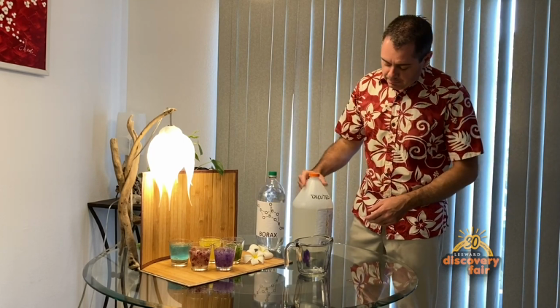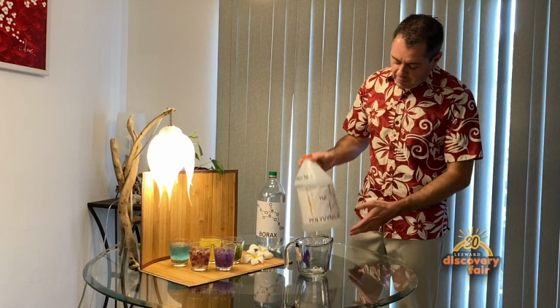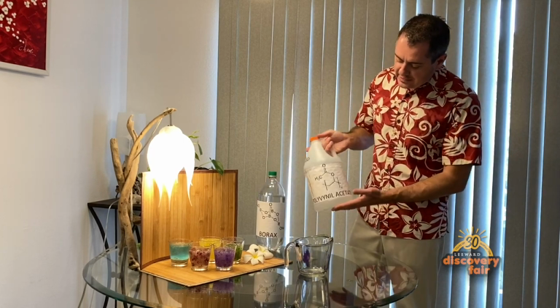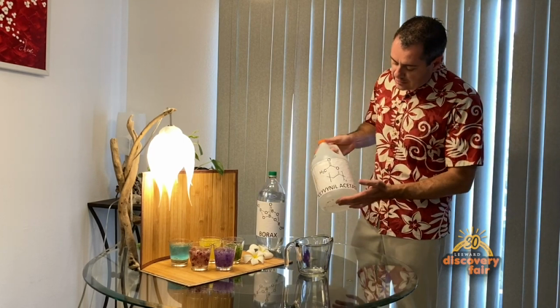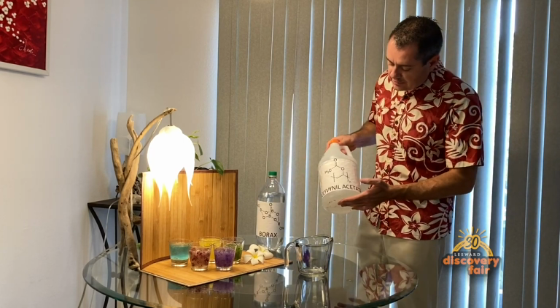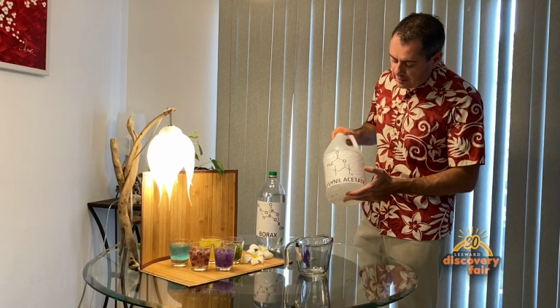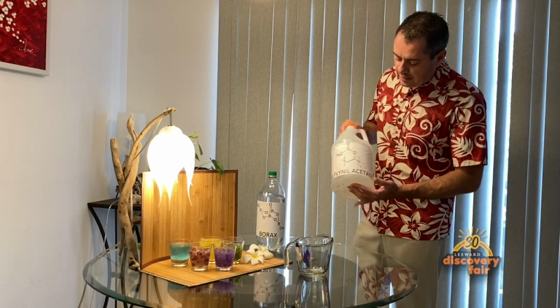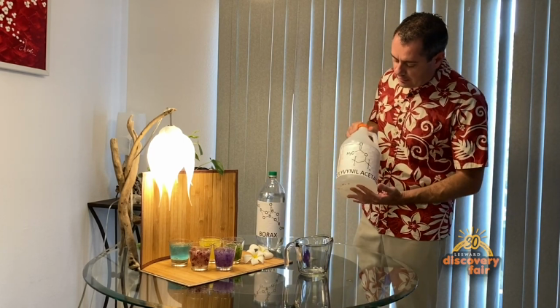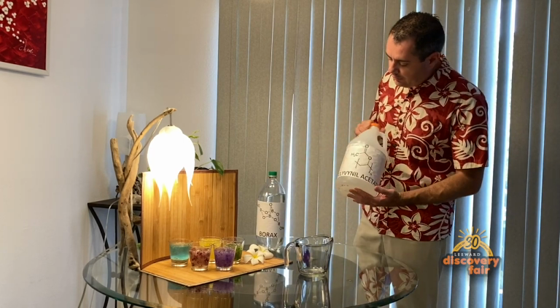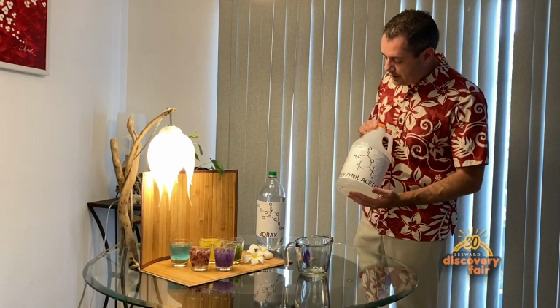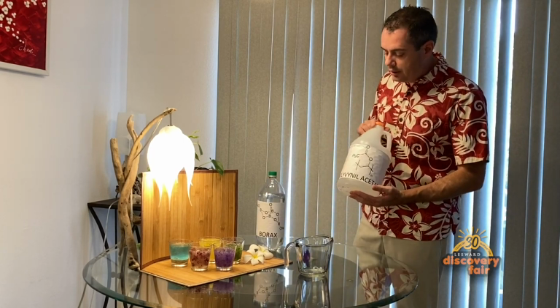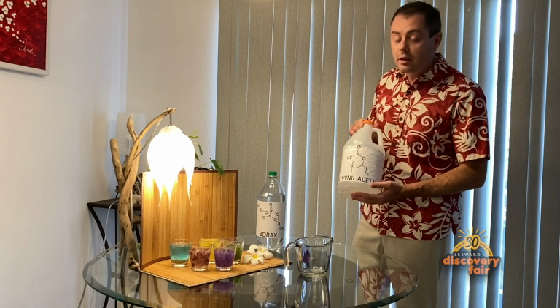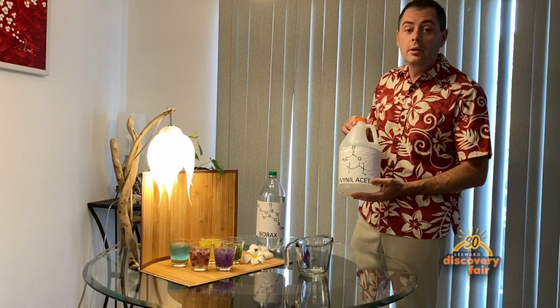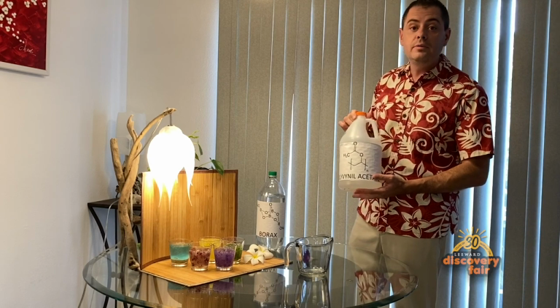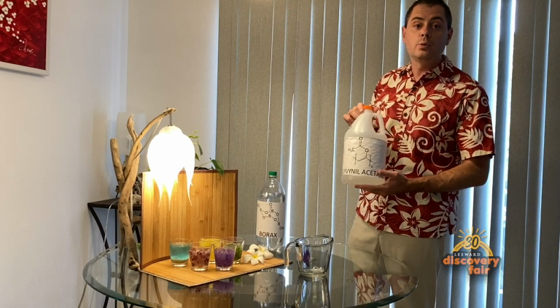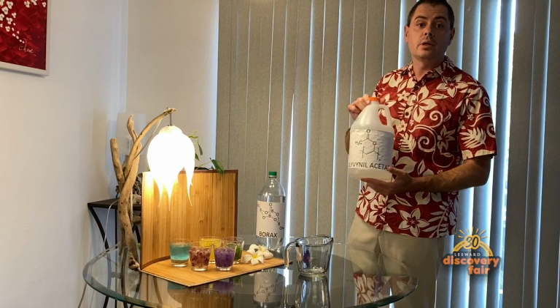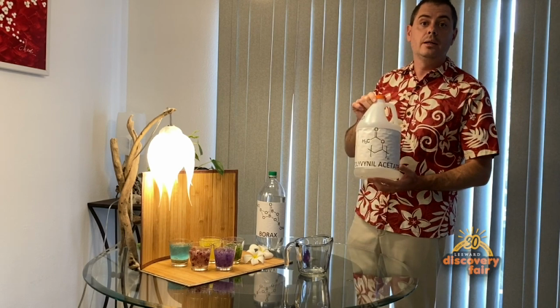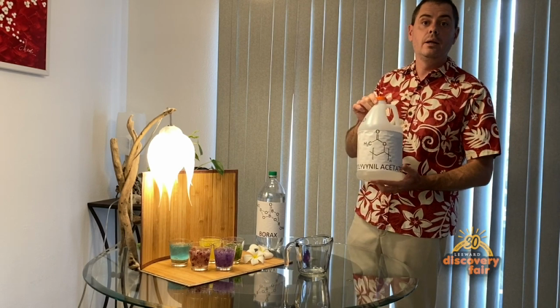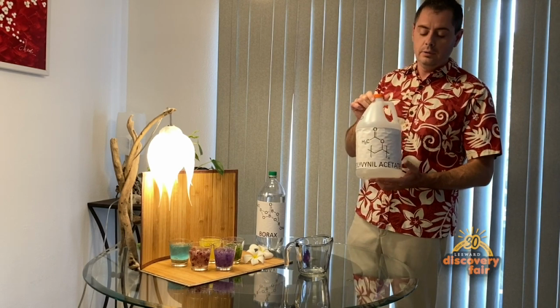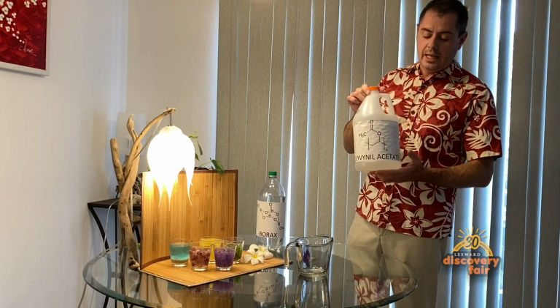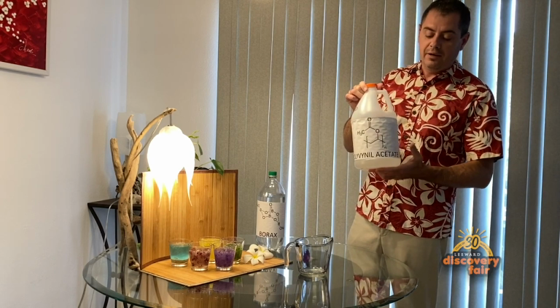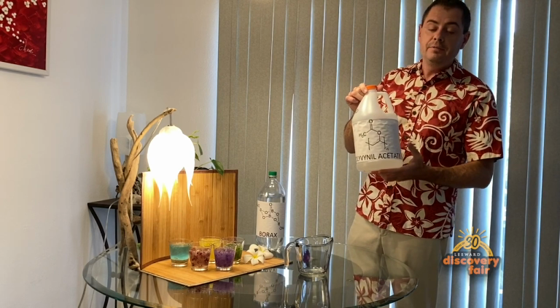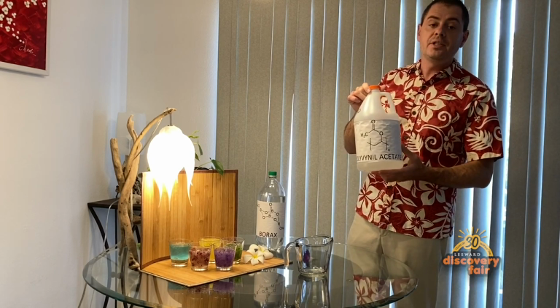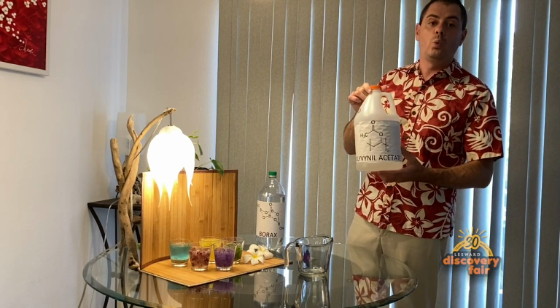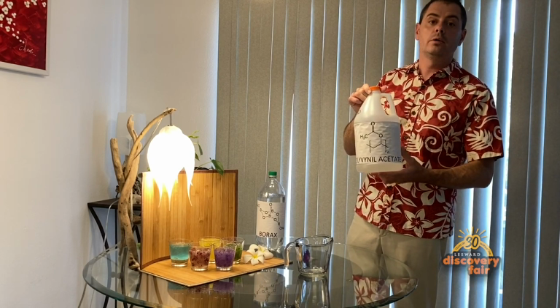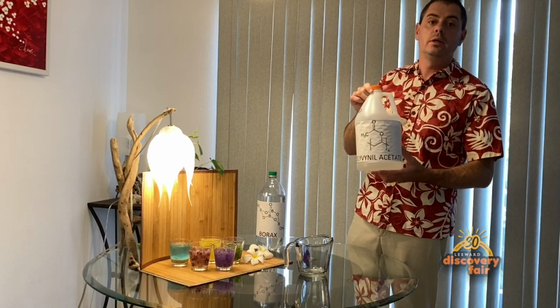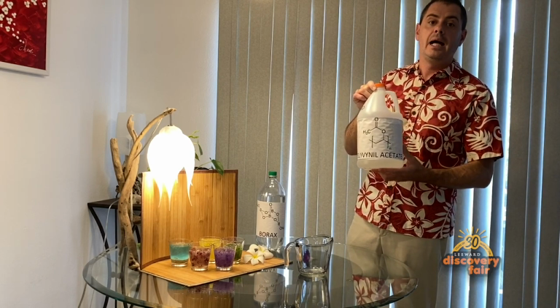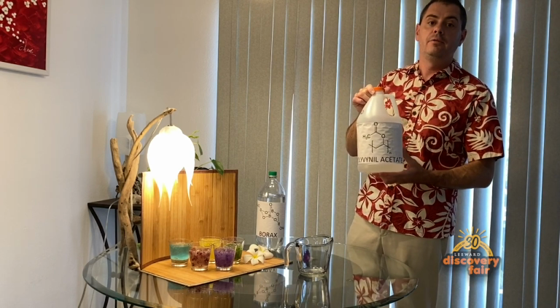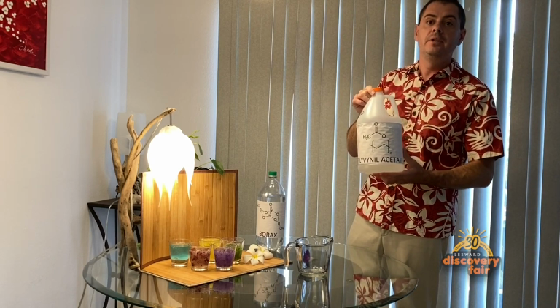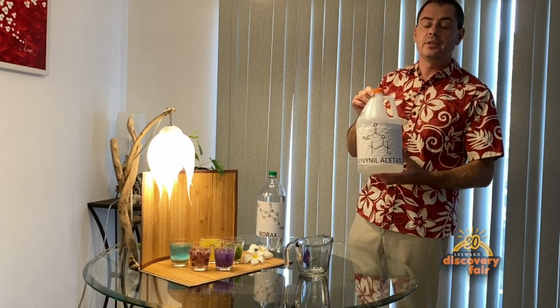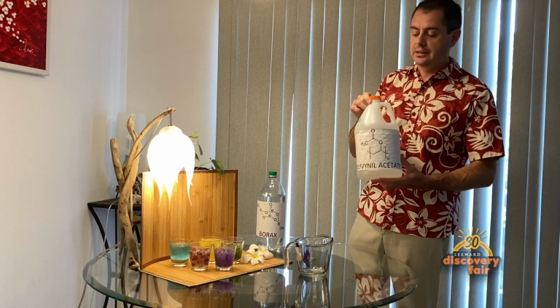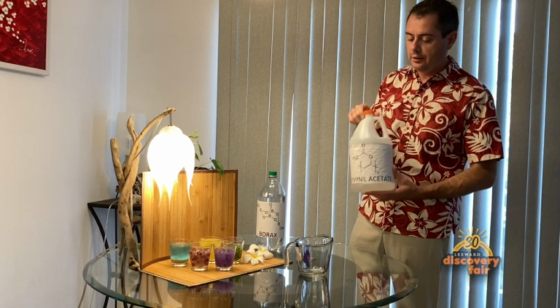And this is just diluted glue — this was clear glue. Half of this is water, half of this is glue.